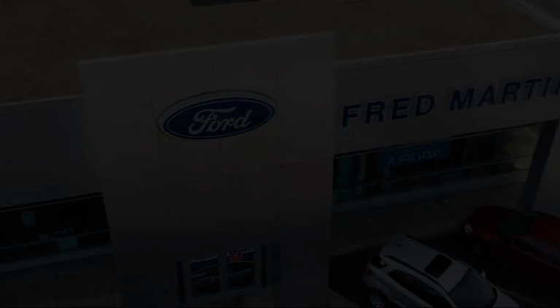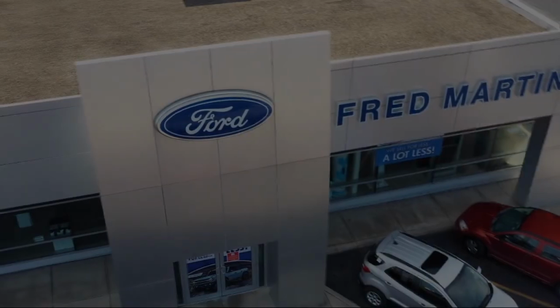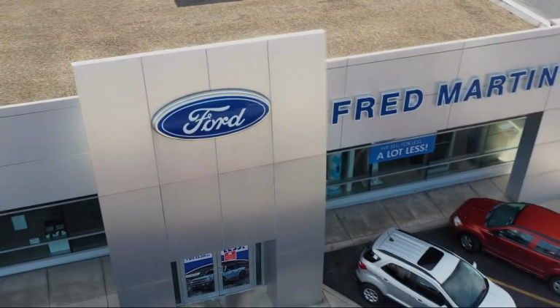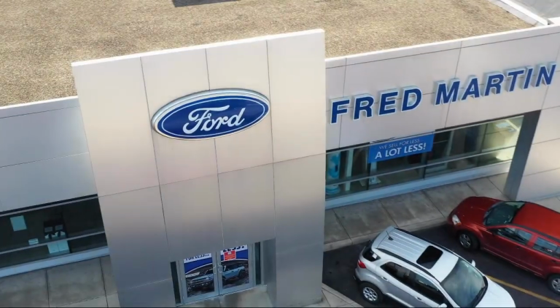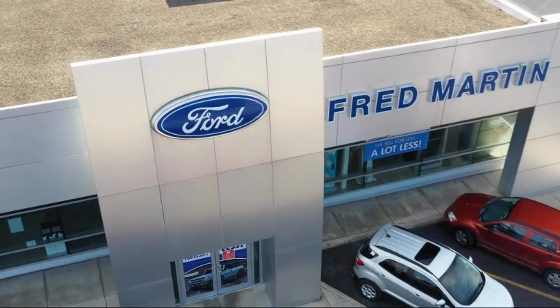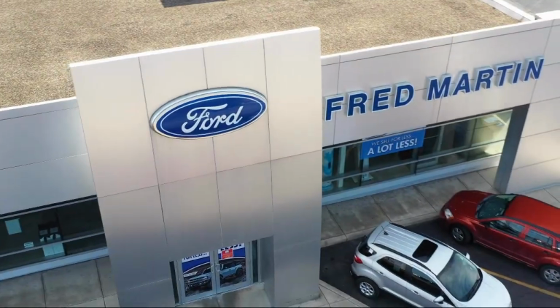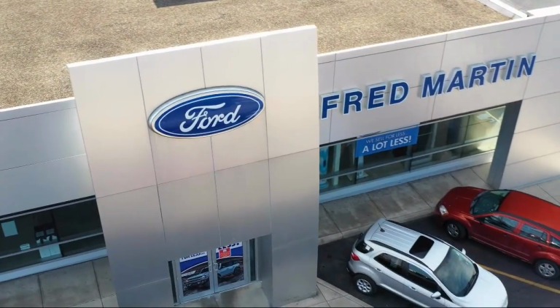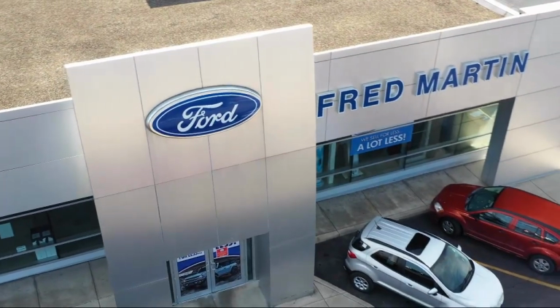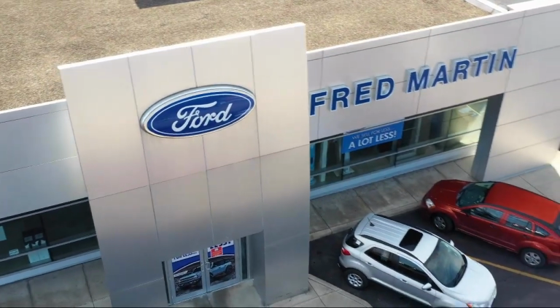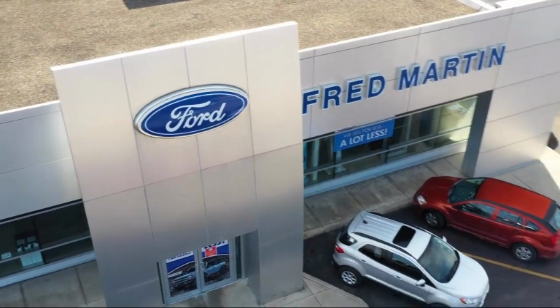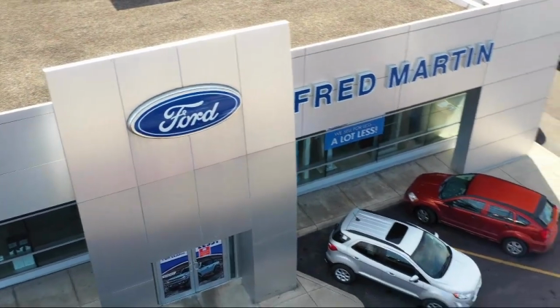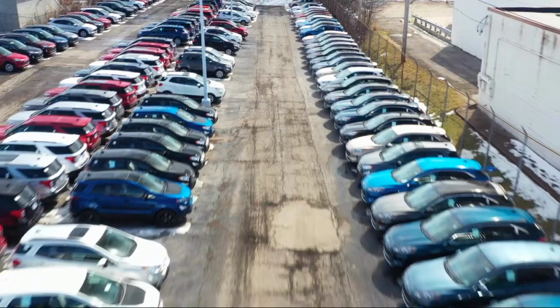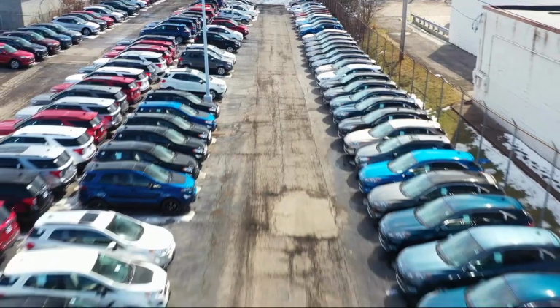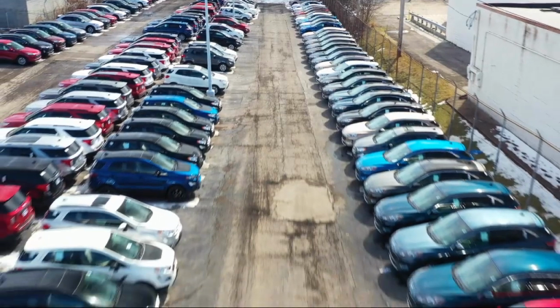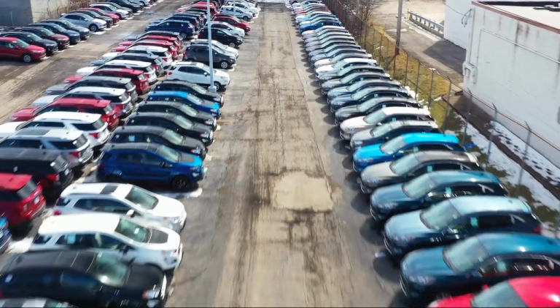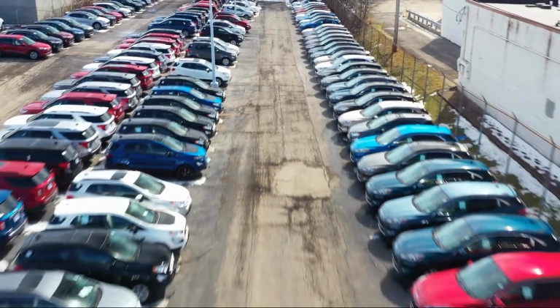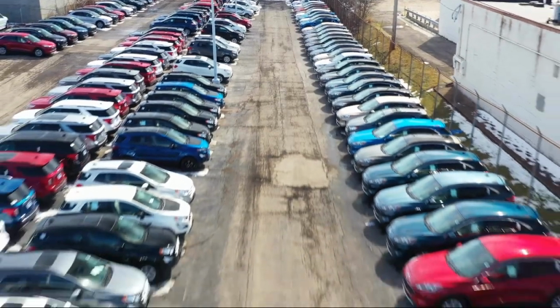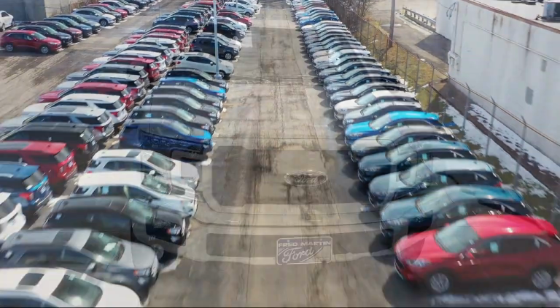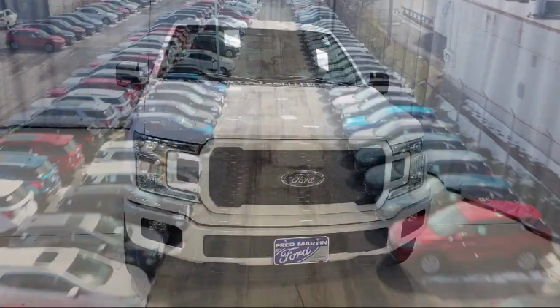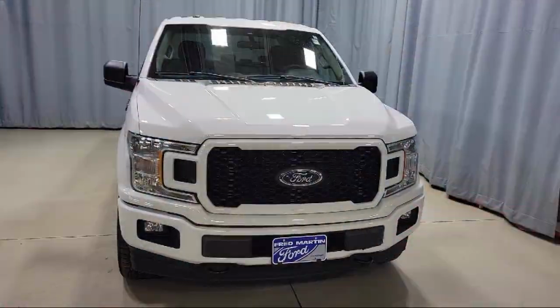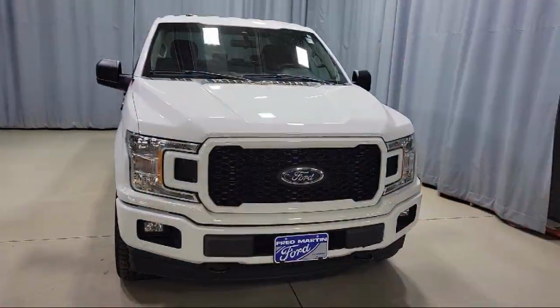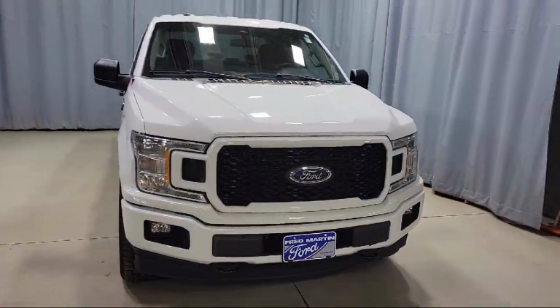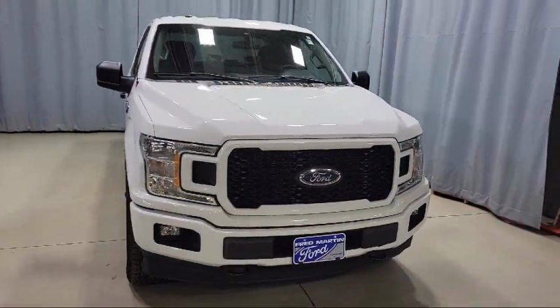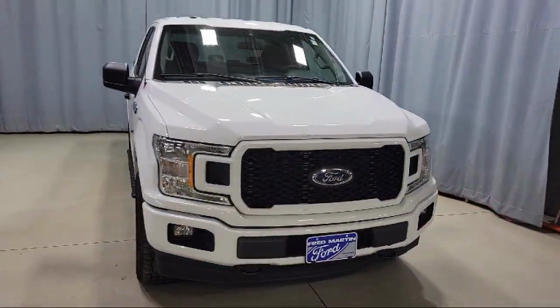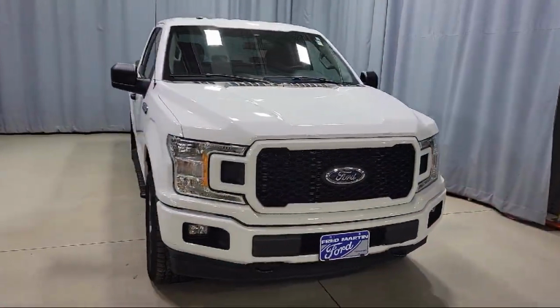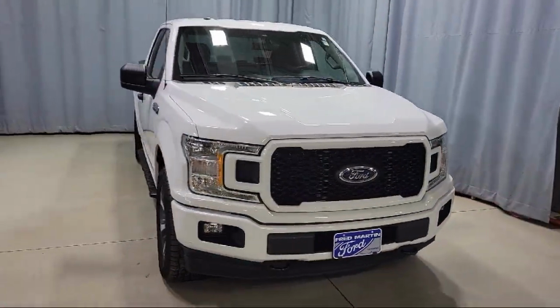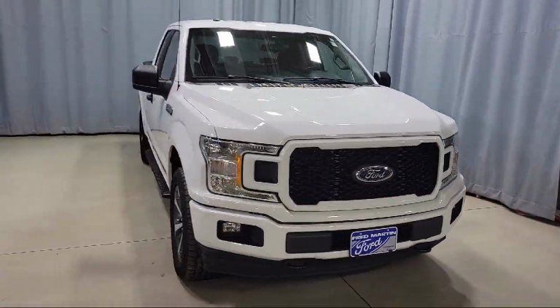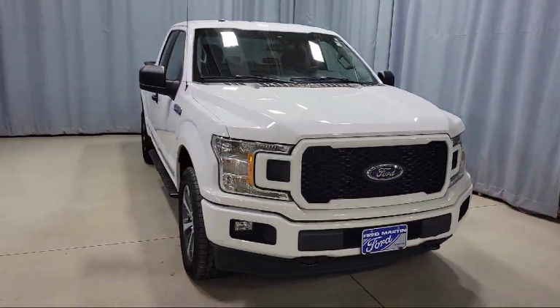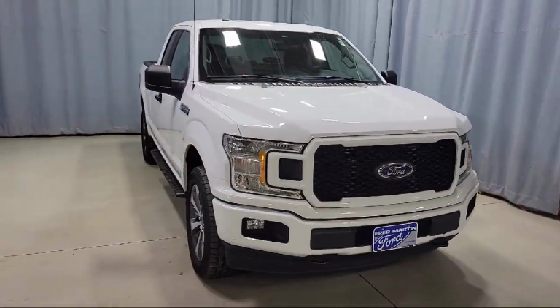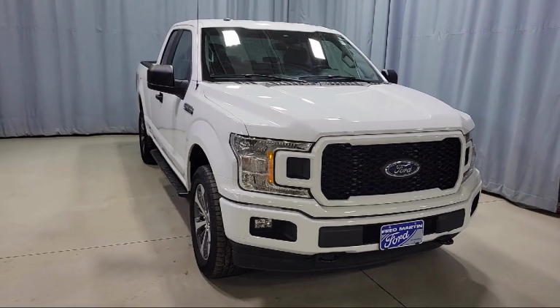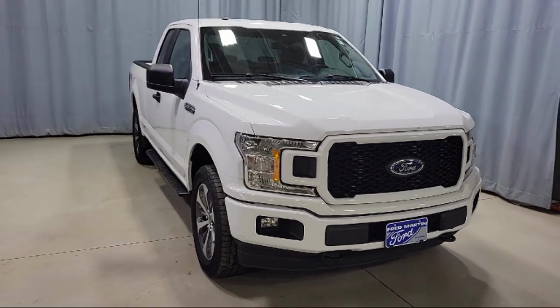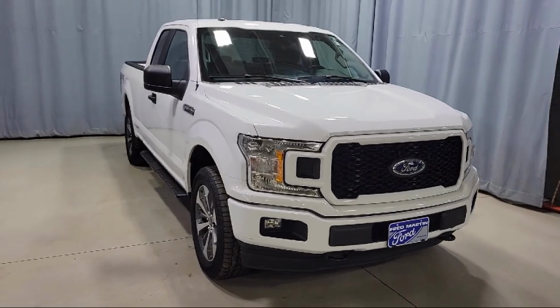Welcome to Fred Martin Ford. Here's a look at another one of our great vehicles from our inventory.